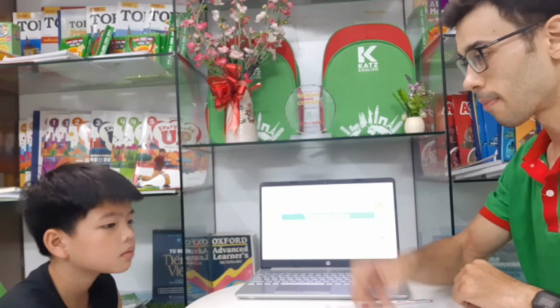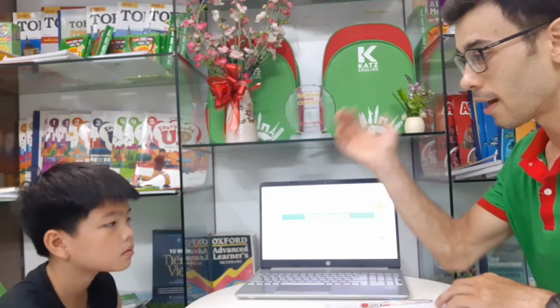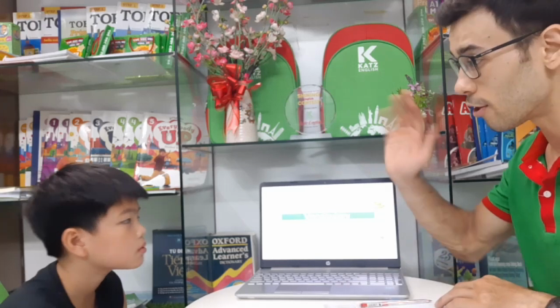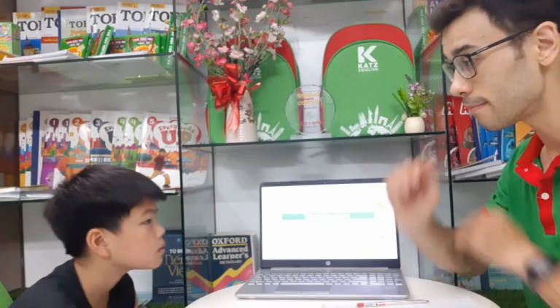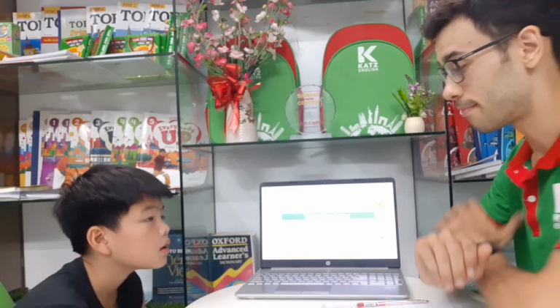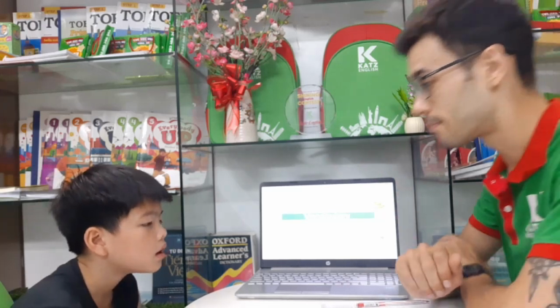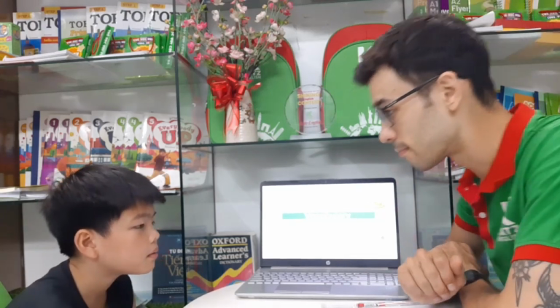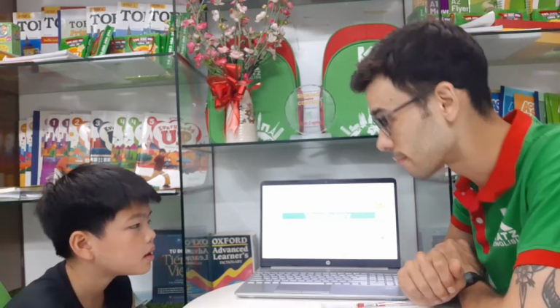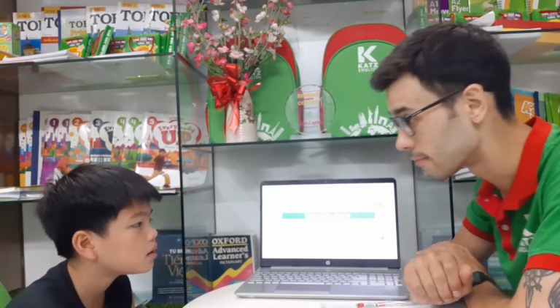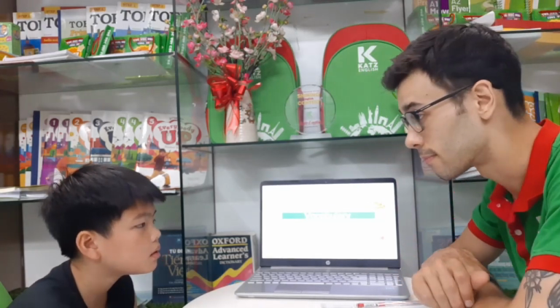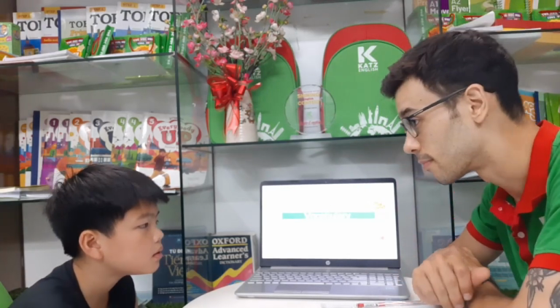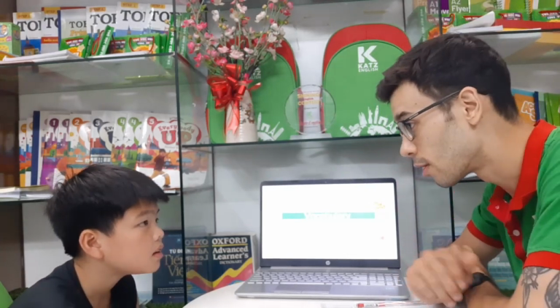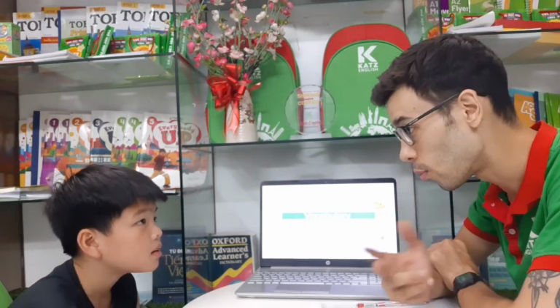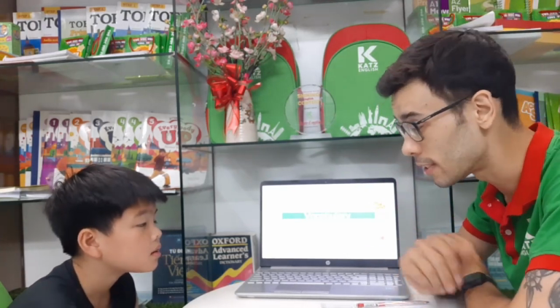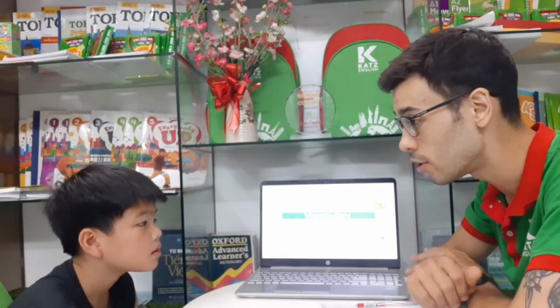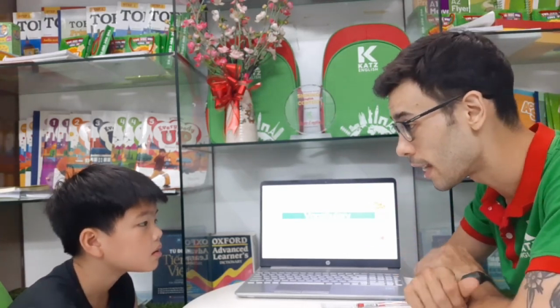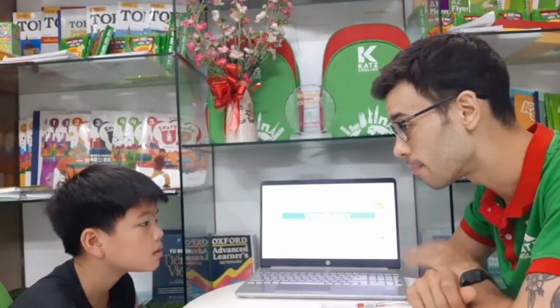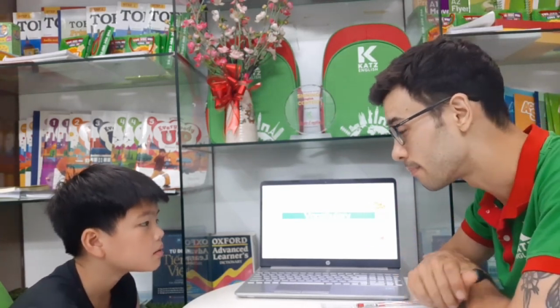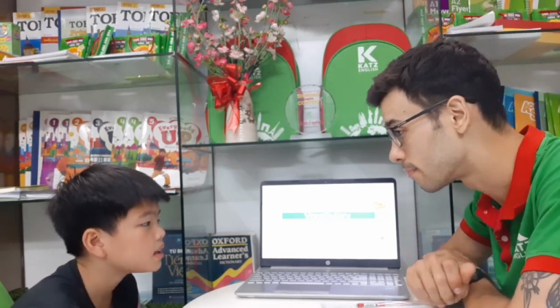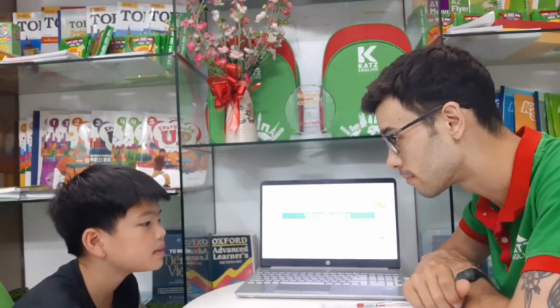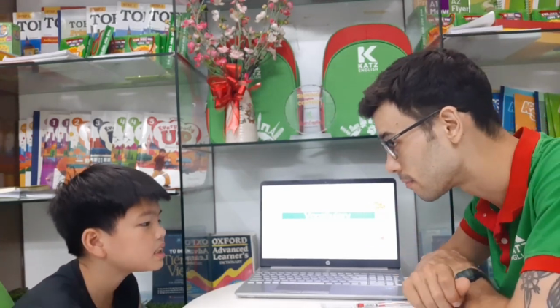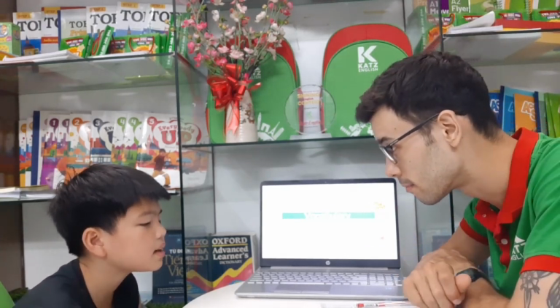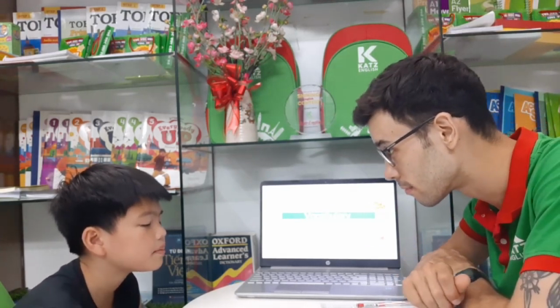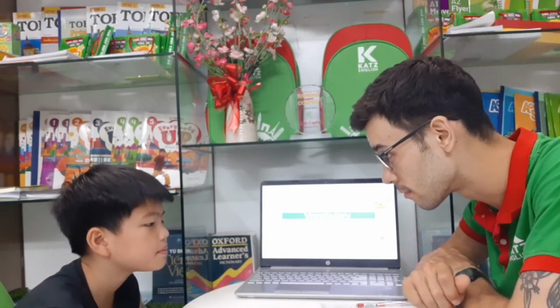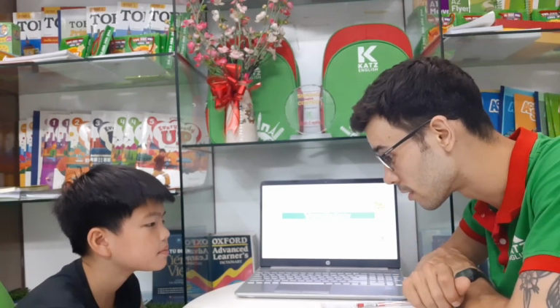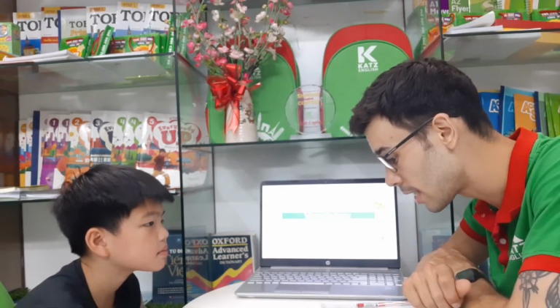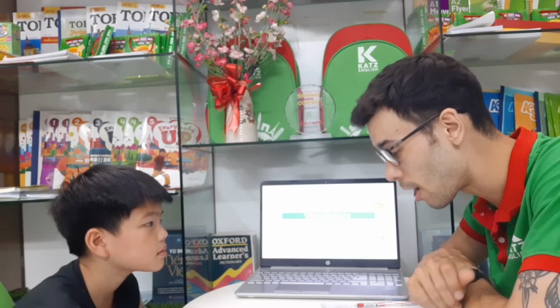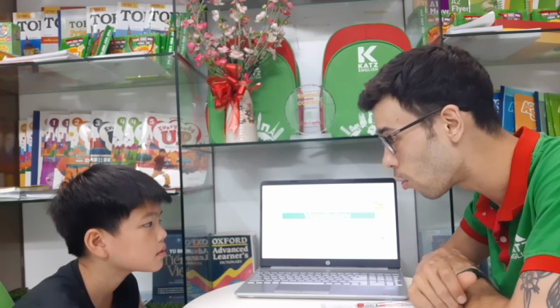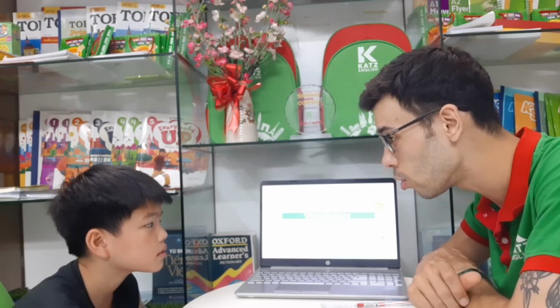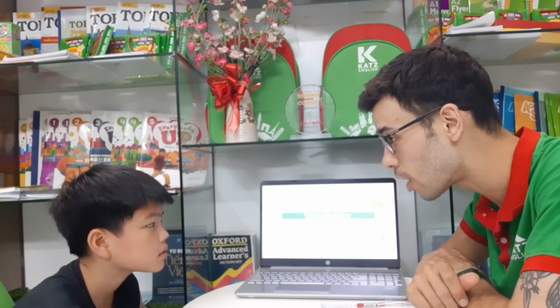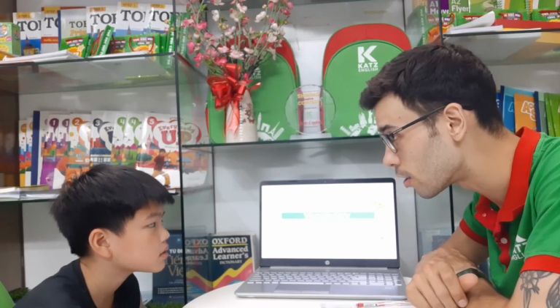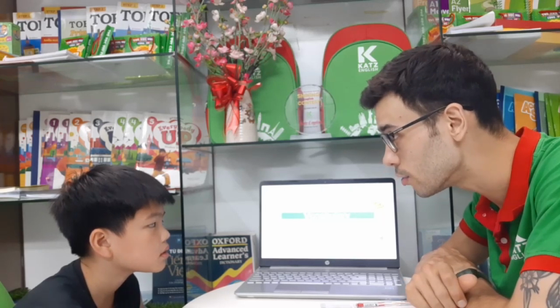Hello. Hello. What is your name? My name is Sam. Sam, how old are you?